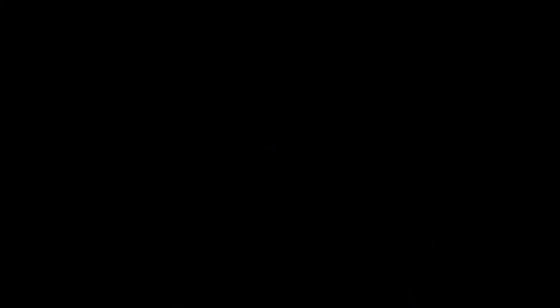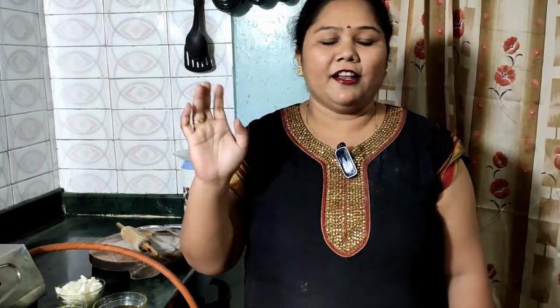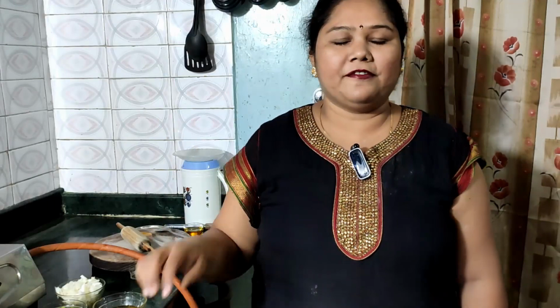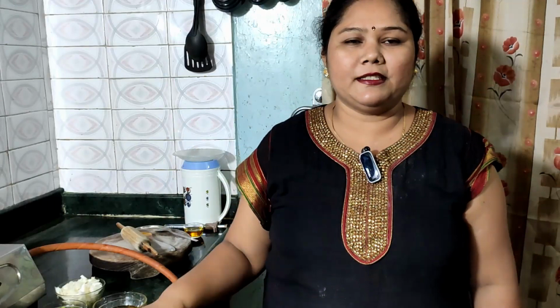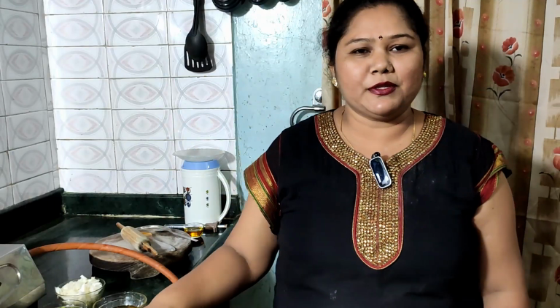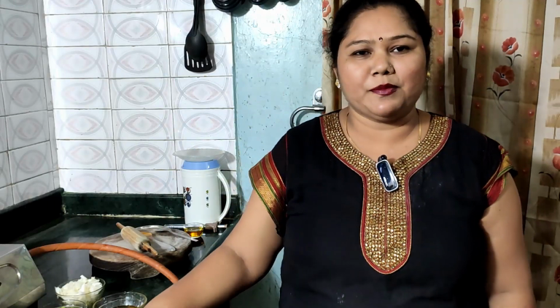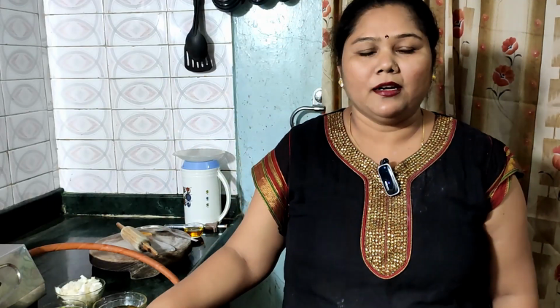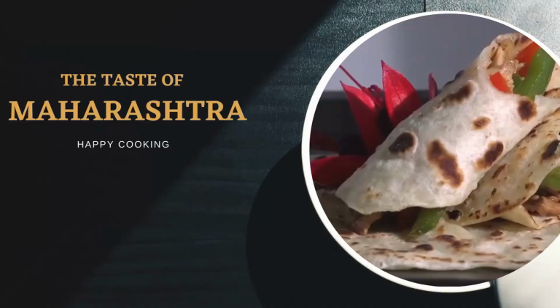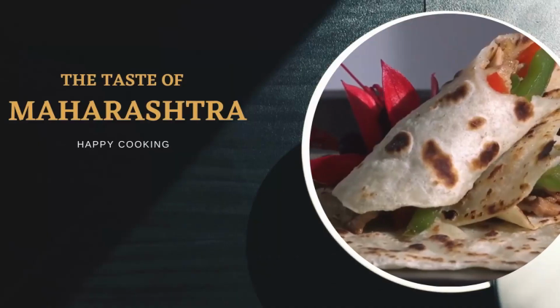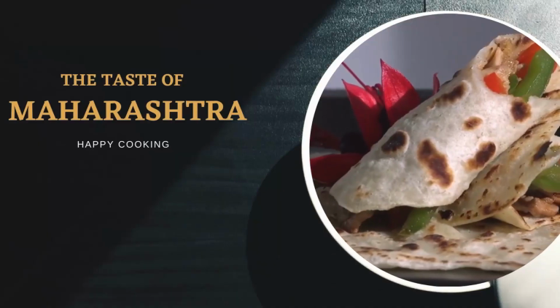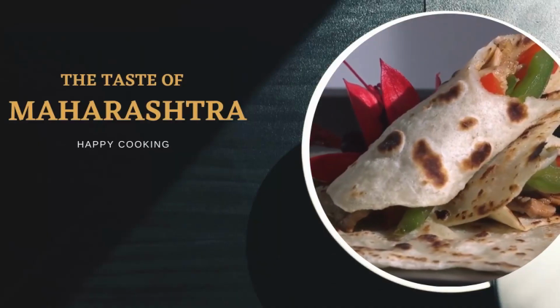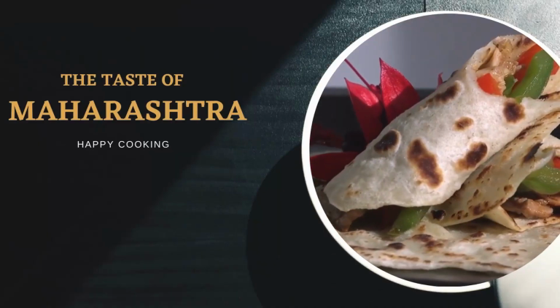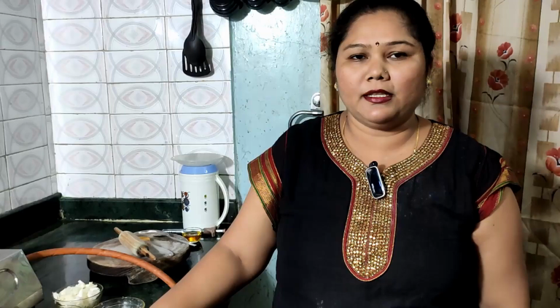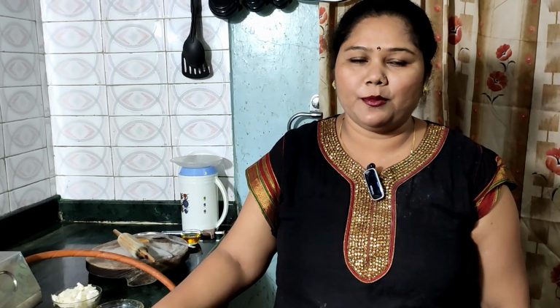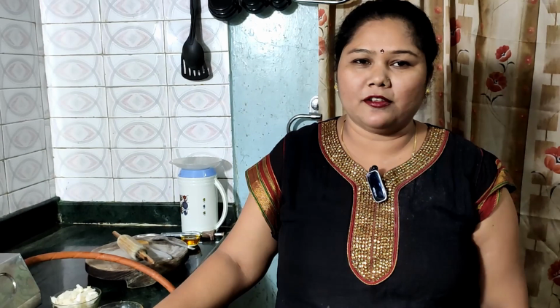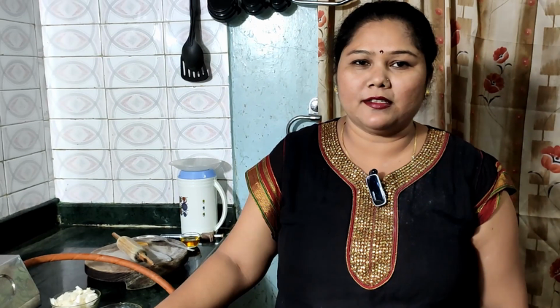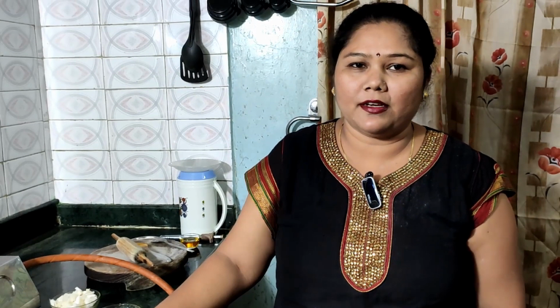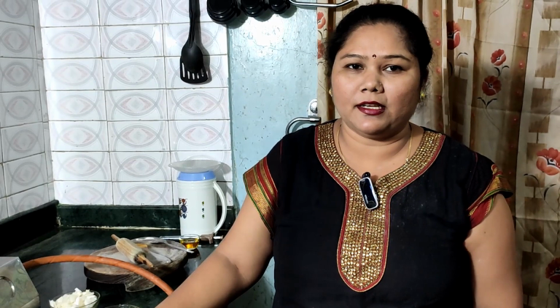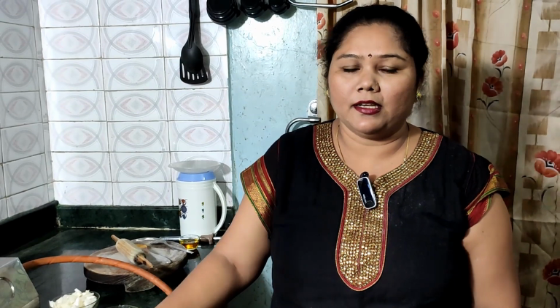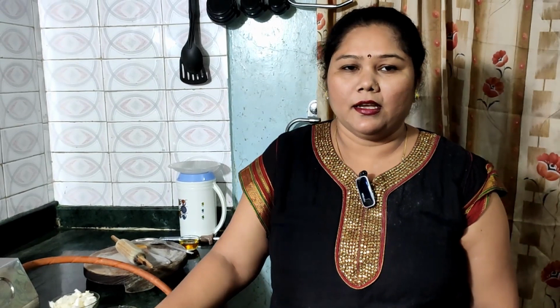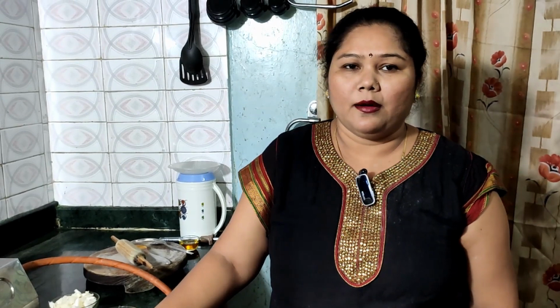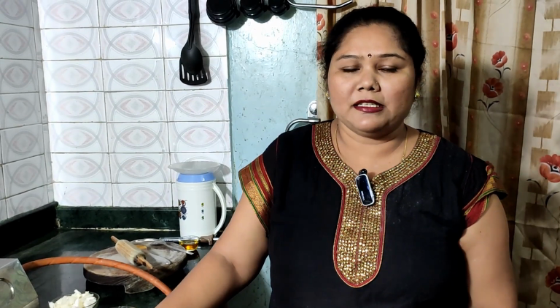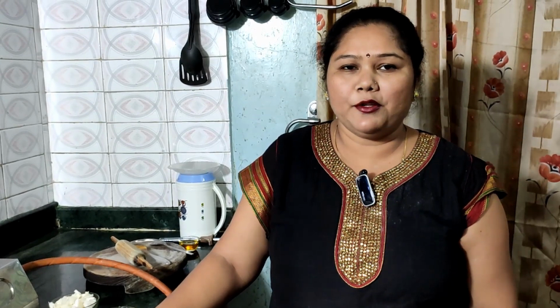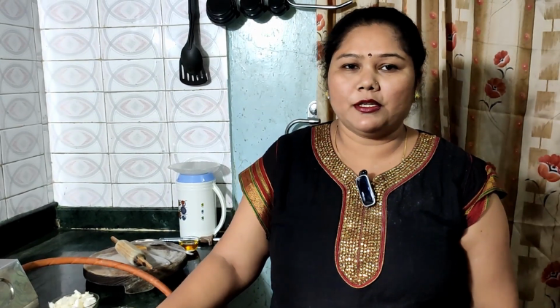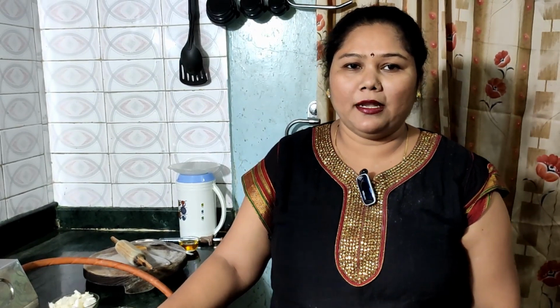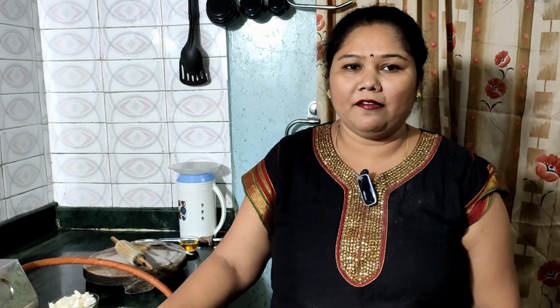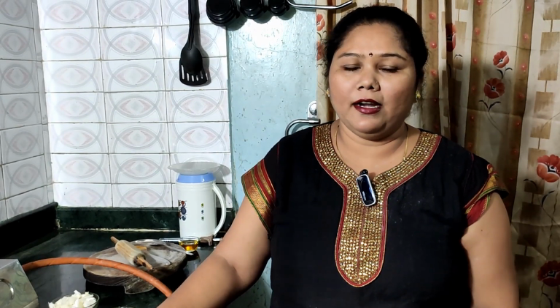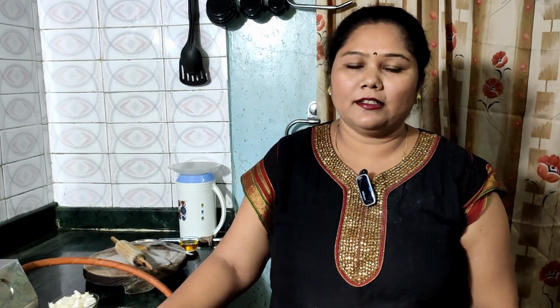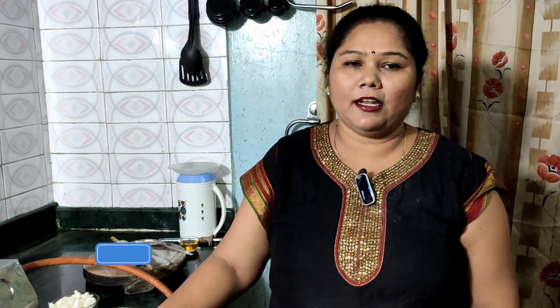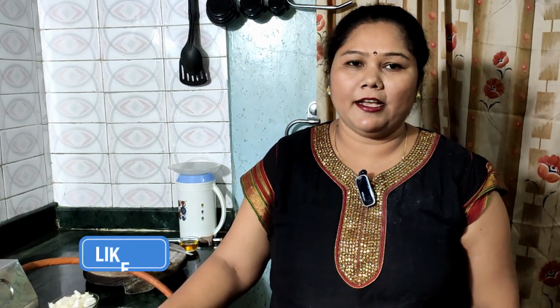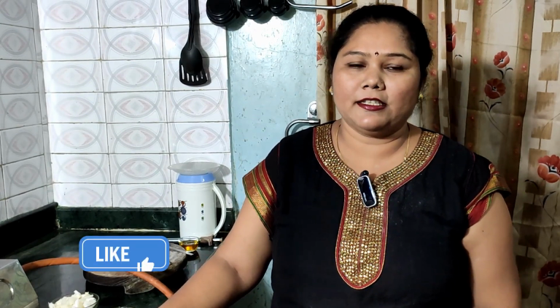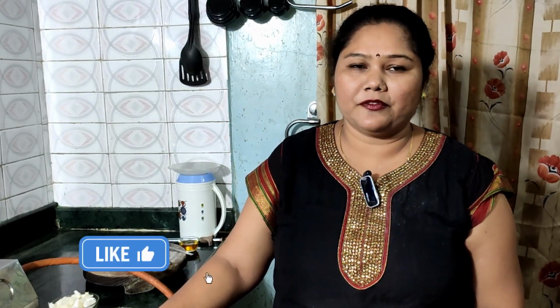Hello friends, I am Sushma. Welcome to the taste of Maharashtra. If you liked this video, please like and subscribe.